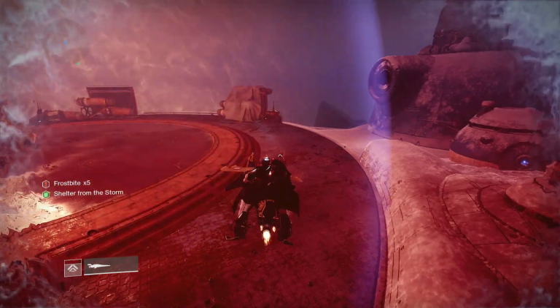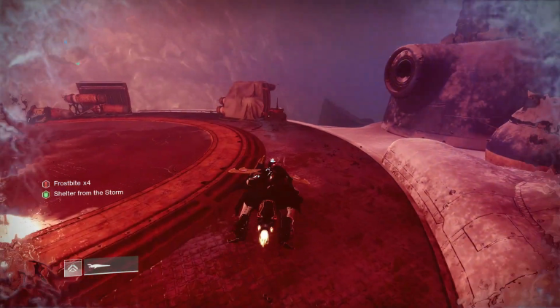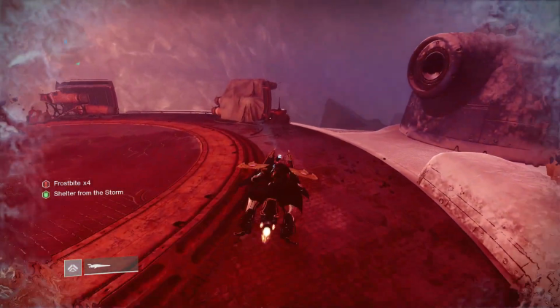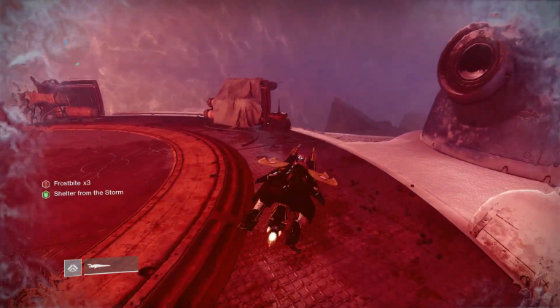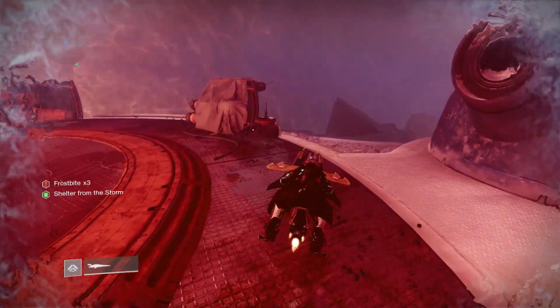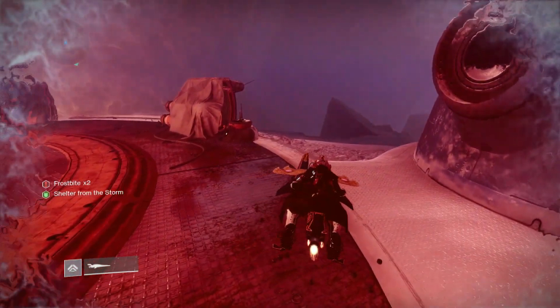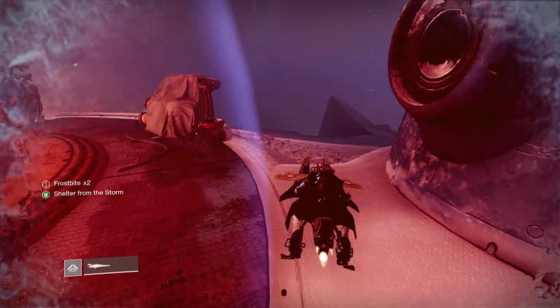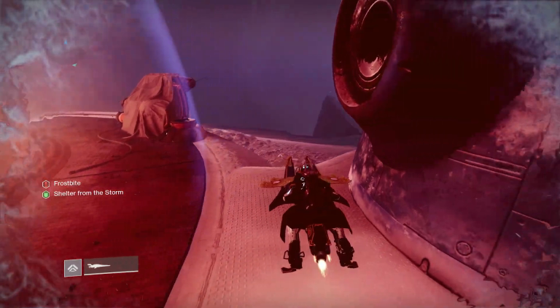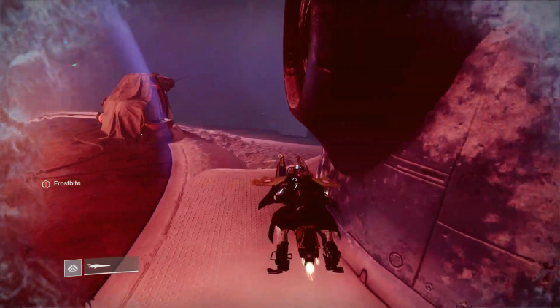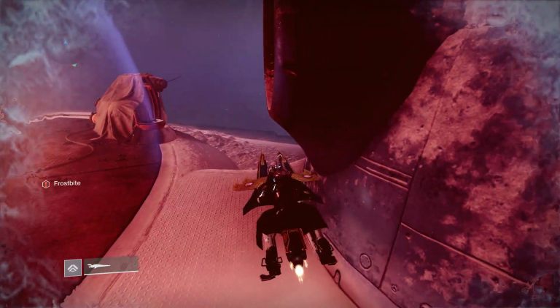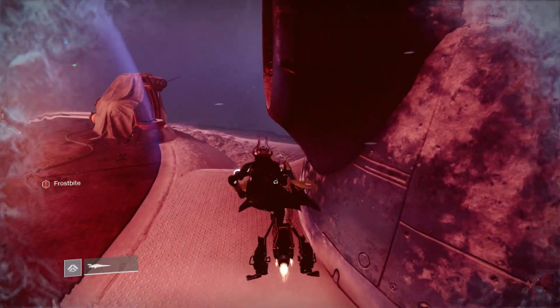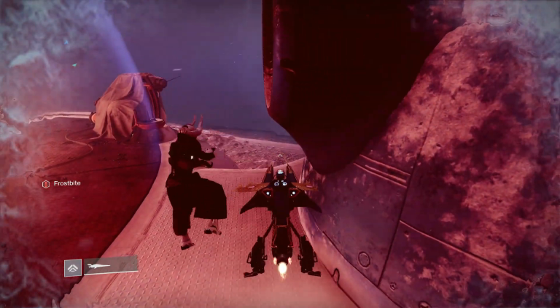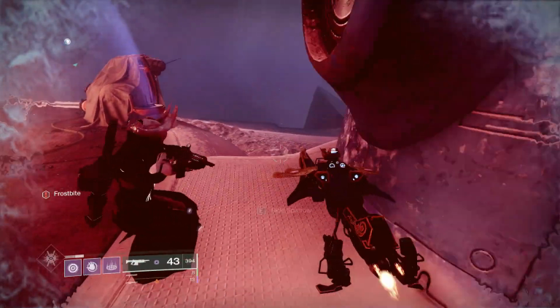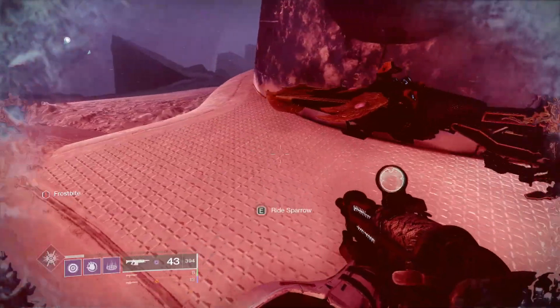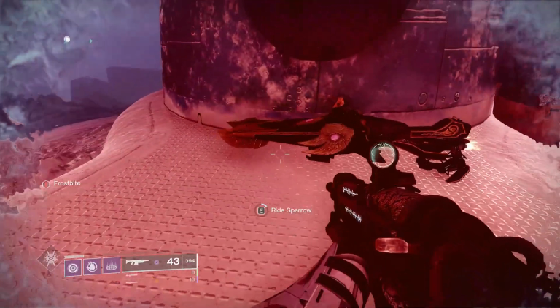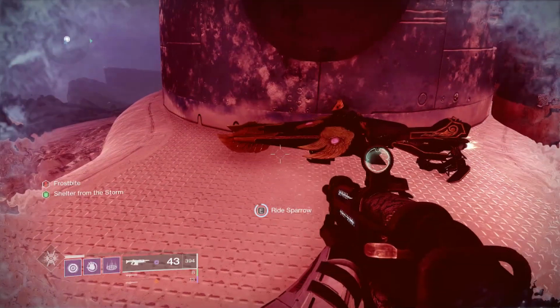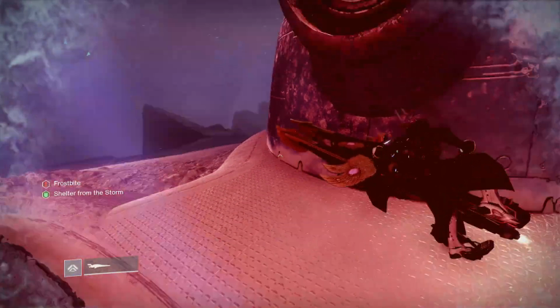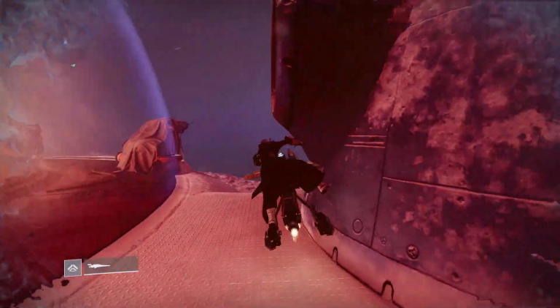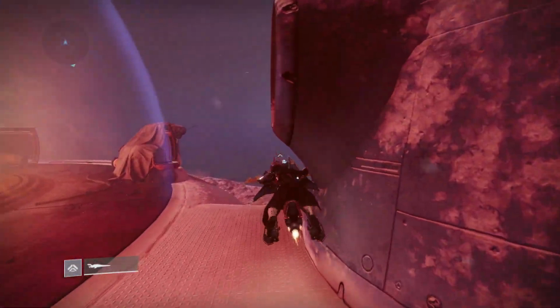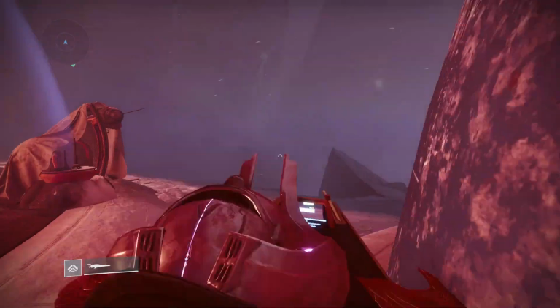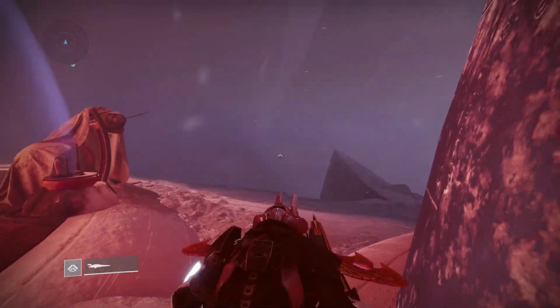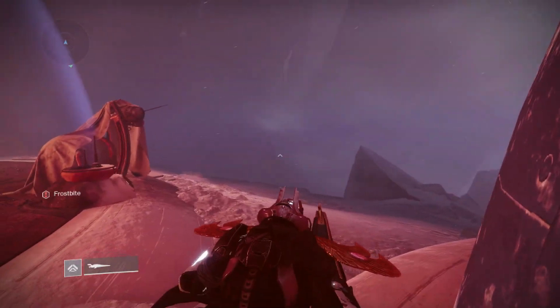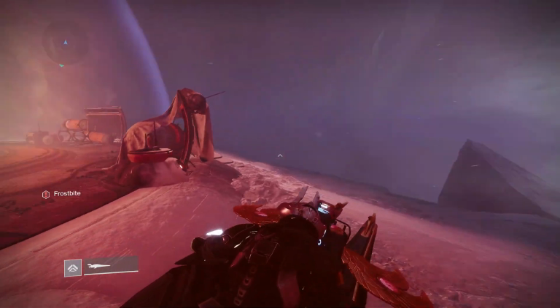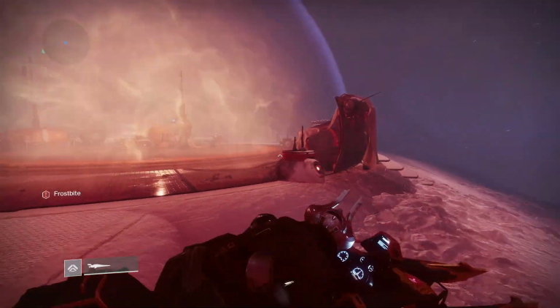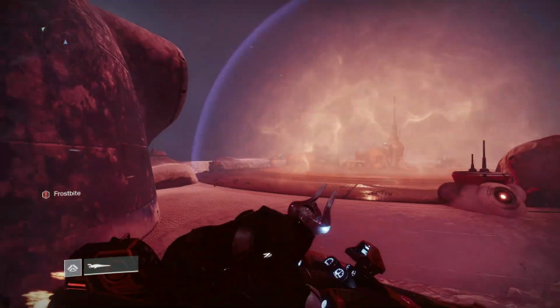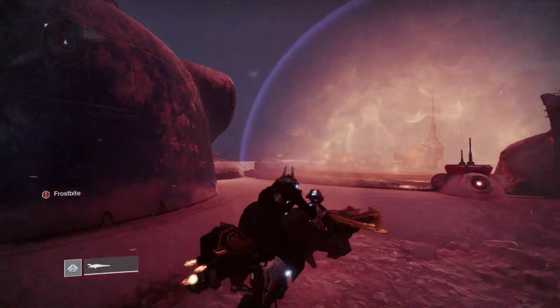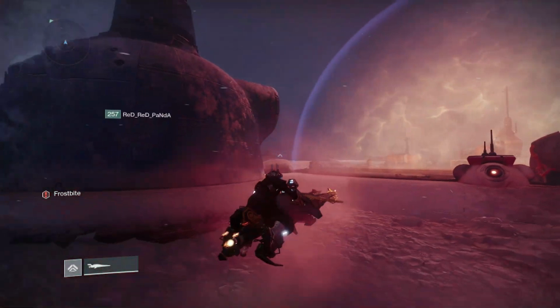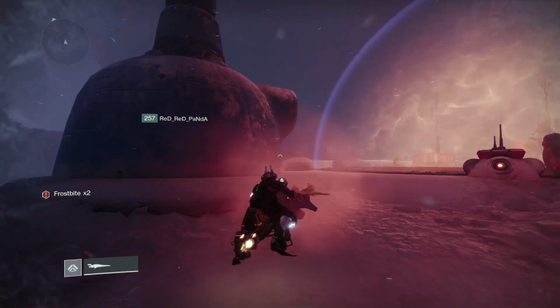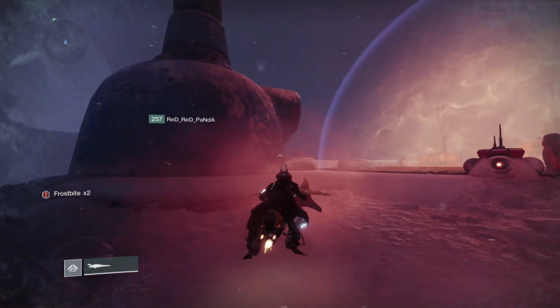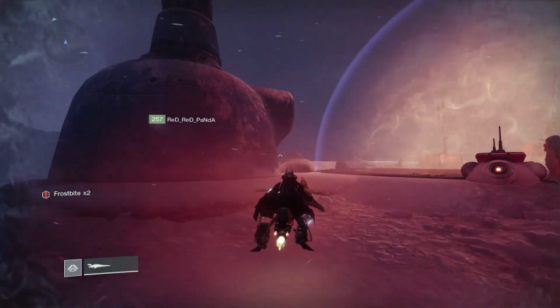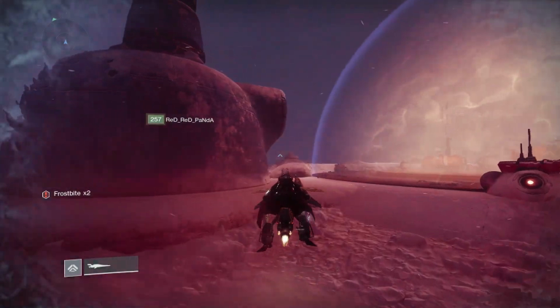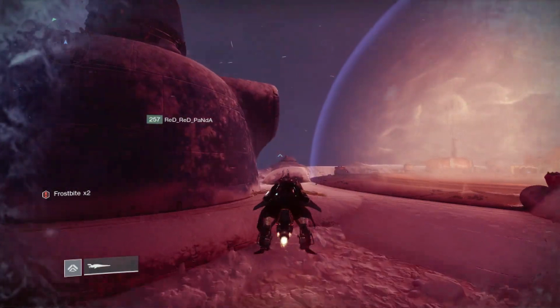Bungie has patched a lot of the Deep Stone Crypt bugs, including the Sheltered from the Storm glitch, and many of the Outerbound glitches such as the one on the first encounter.